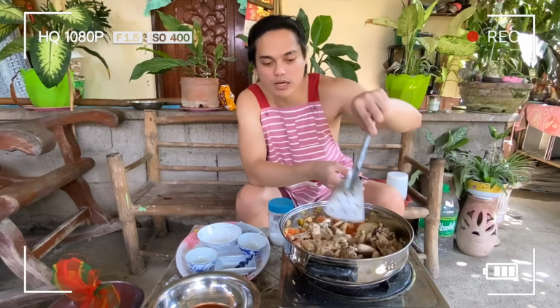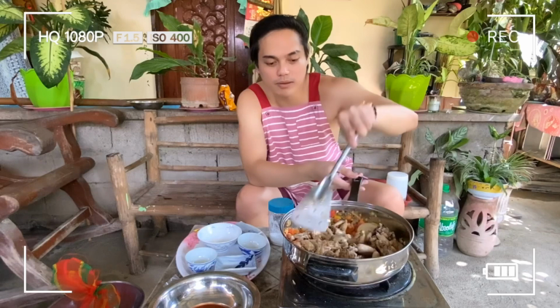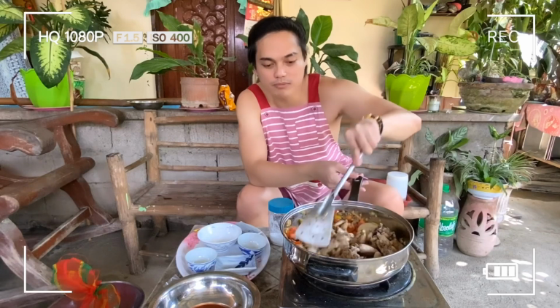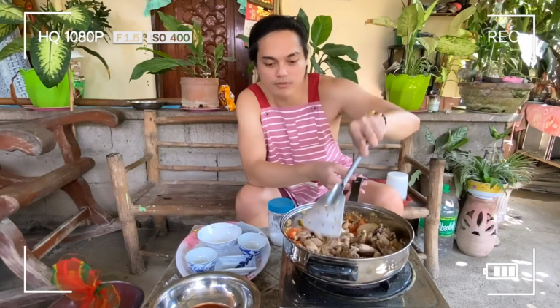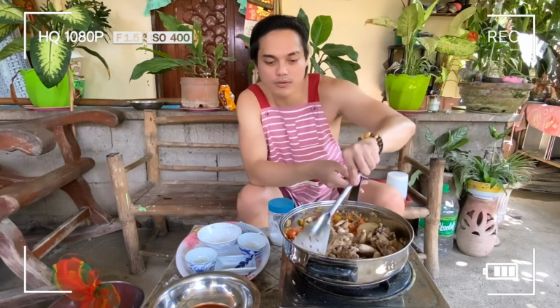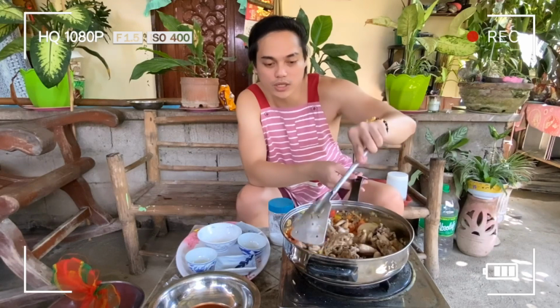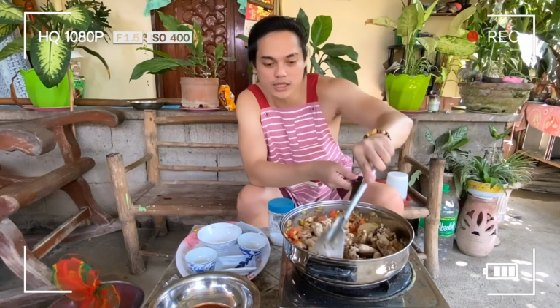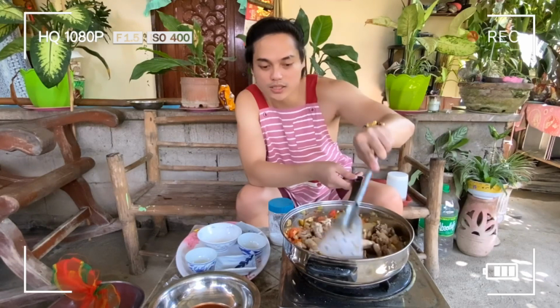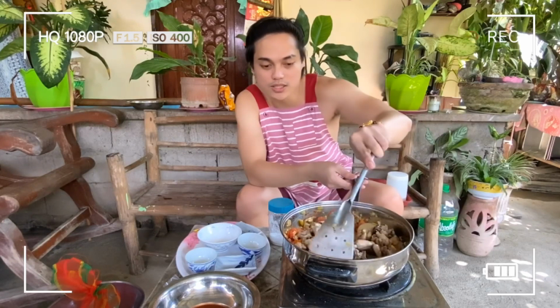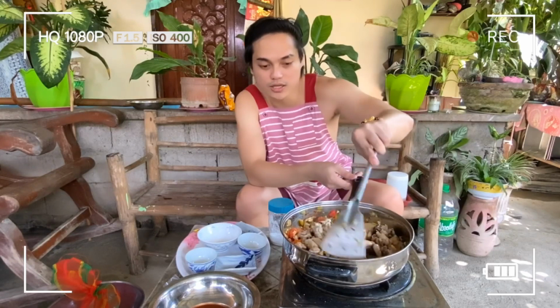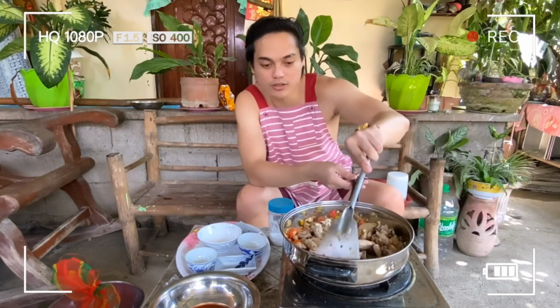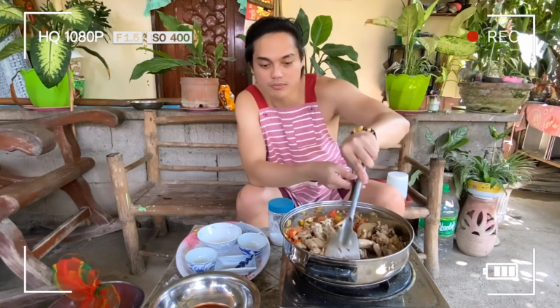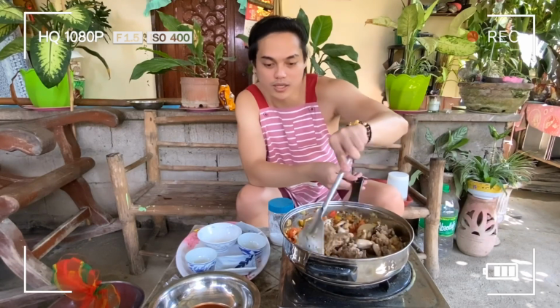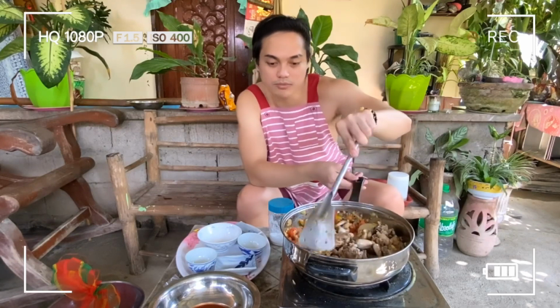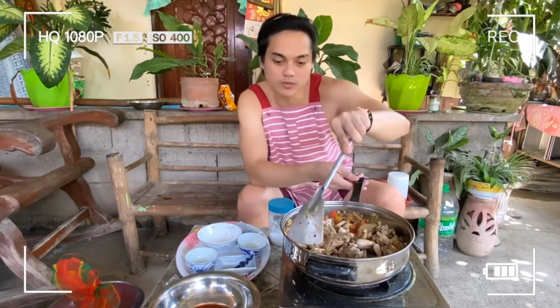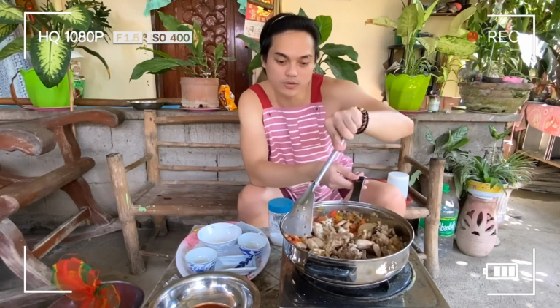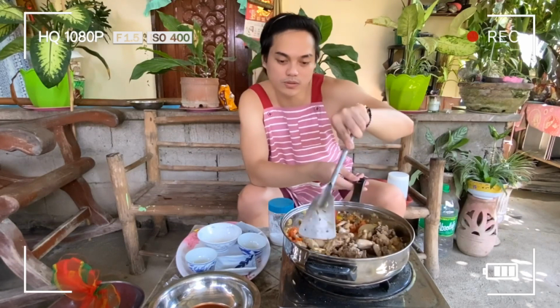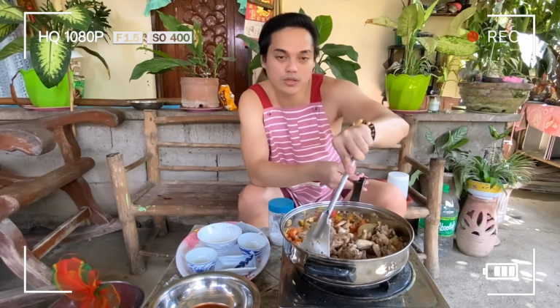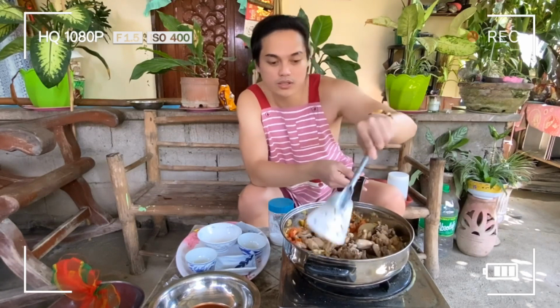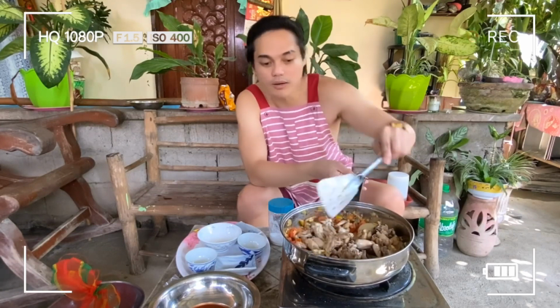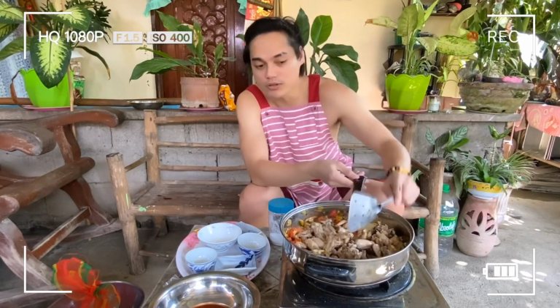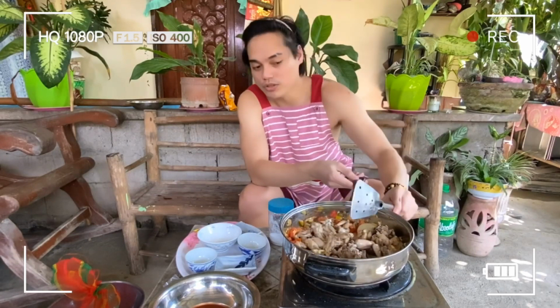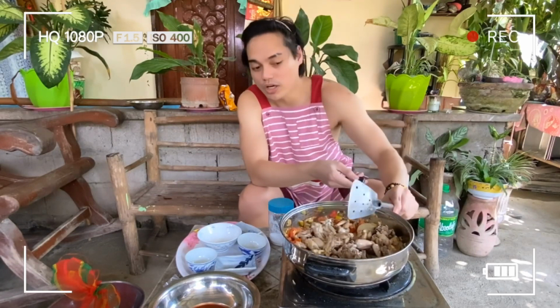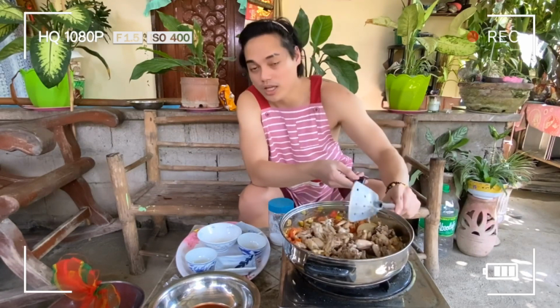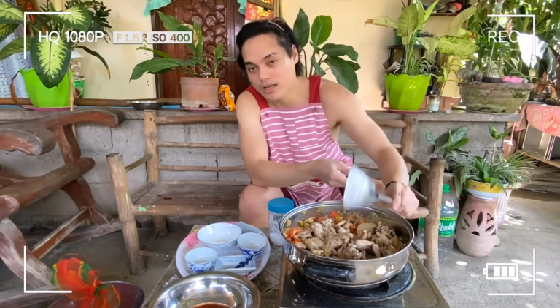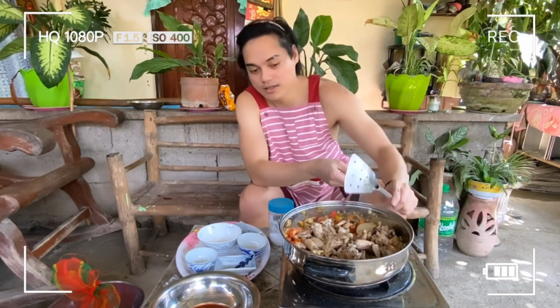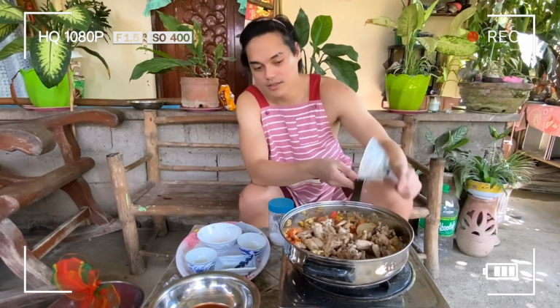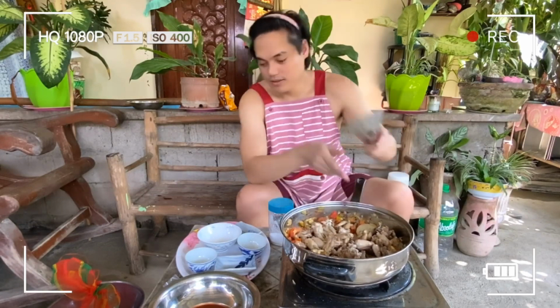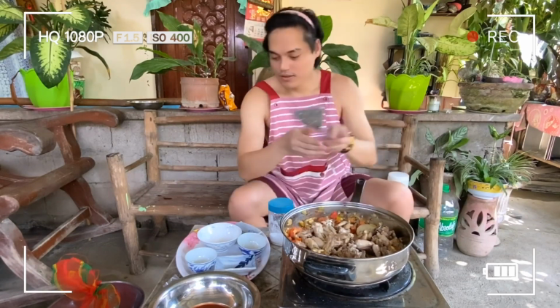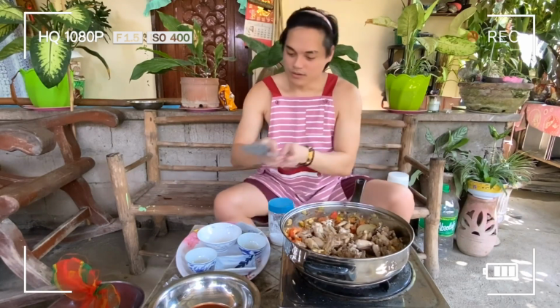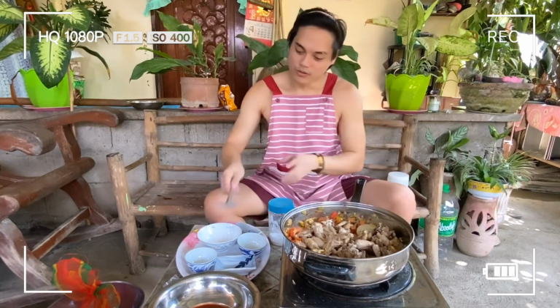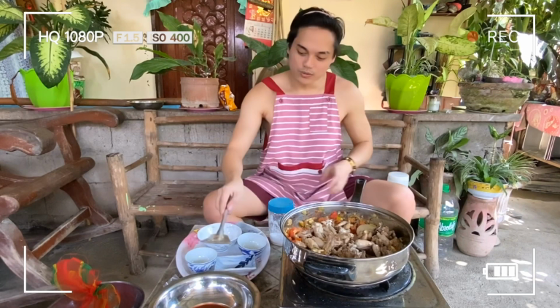Takpan natin ulit sya ng mga ilang minuto. Tapos okay na — luto na.